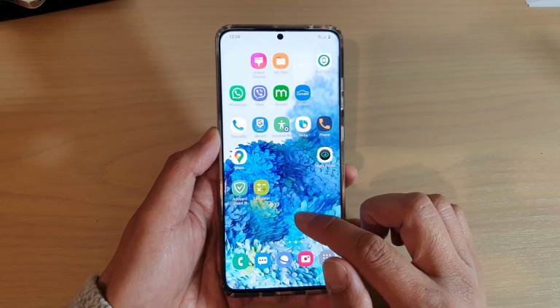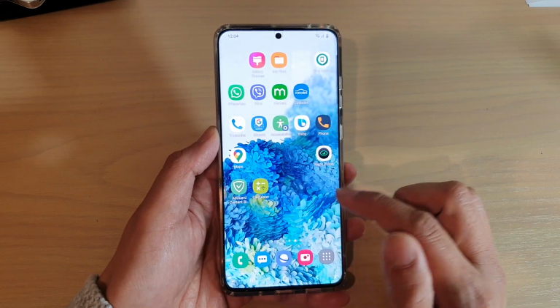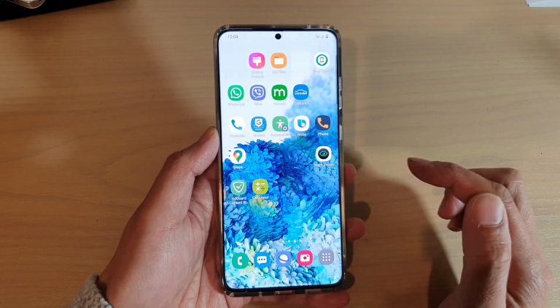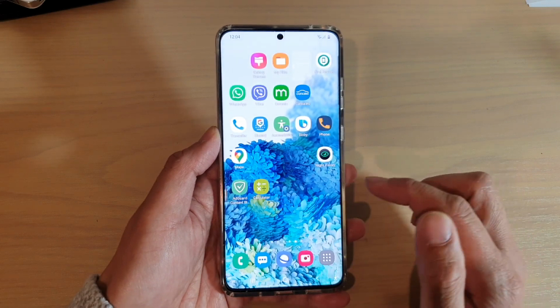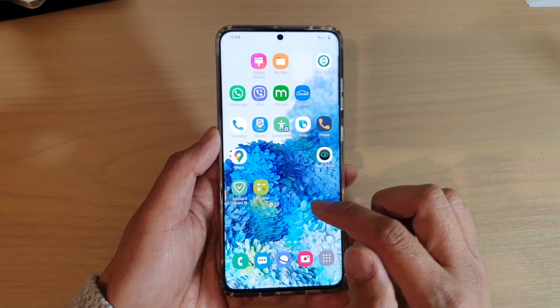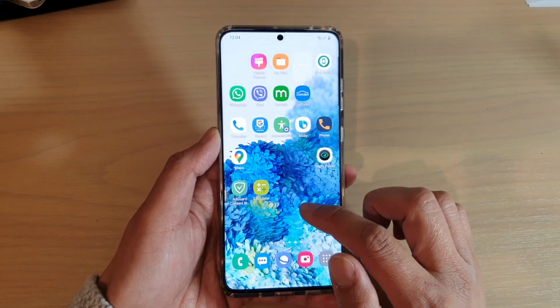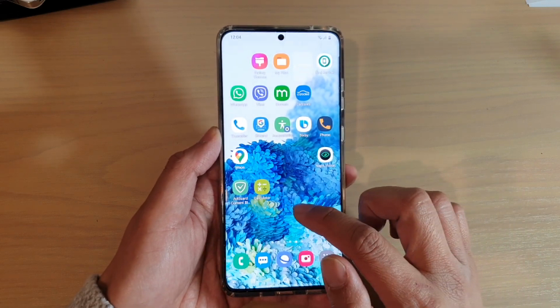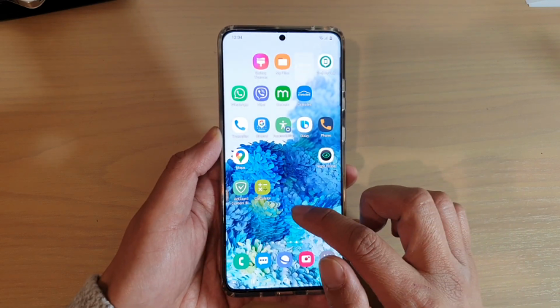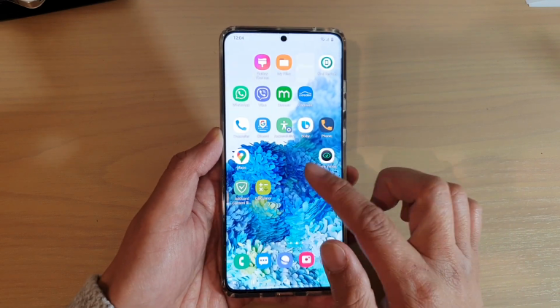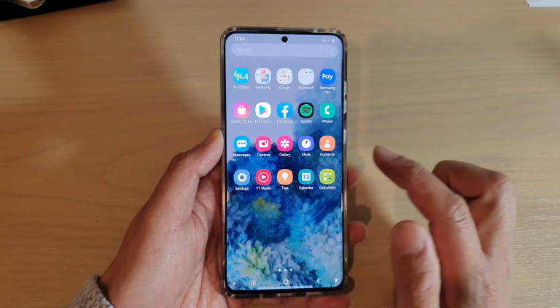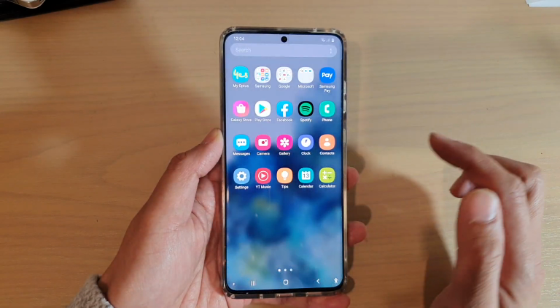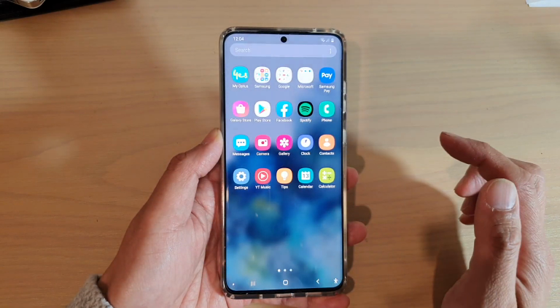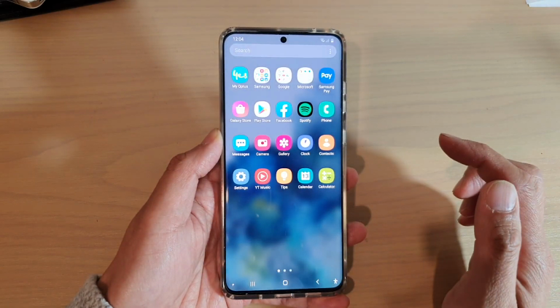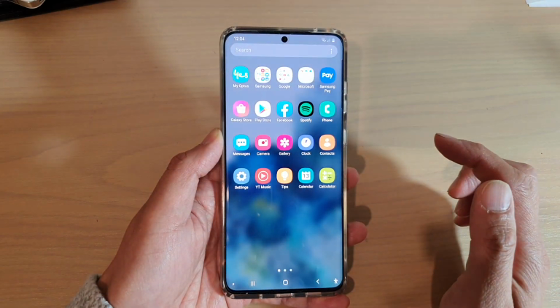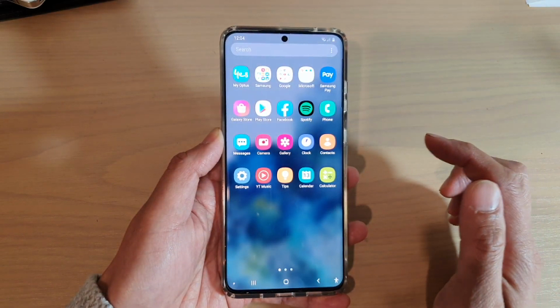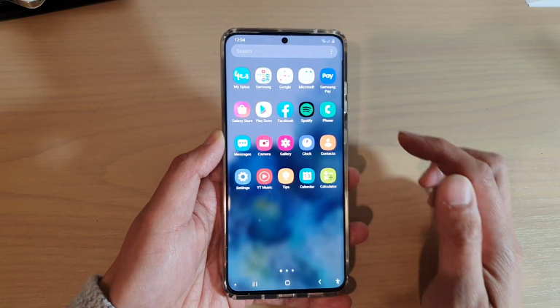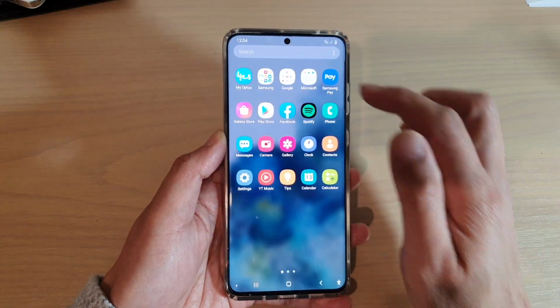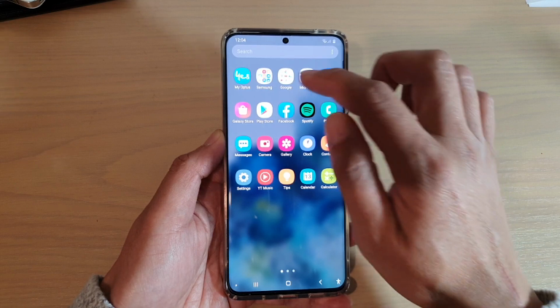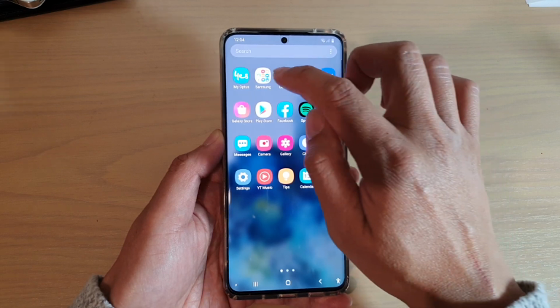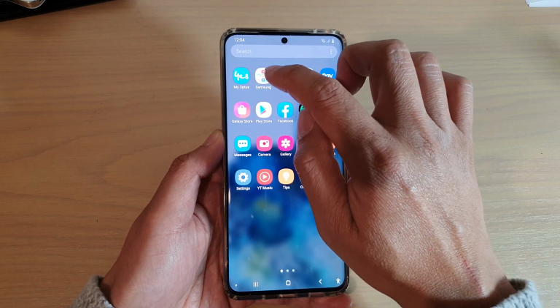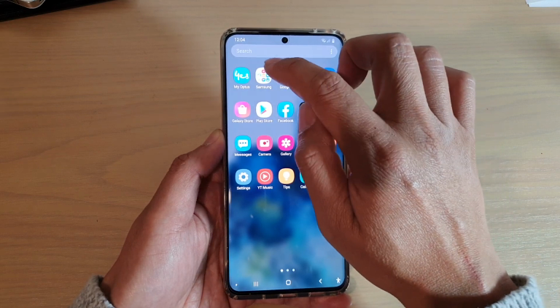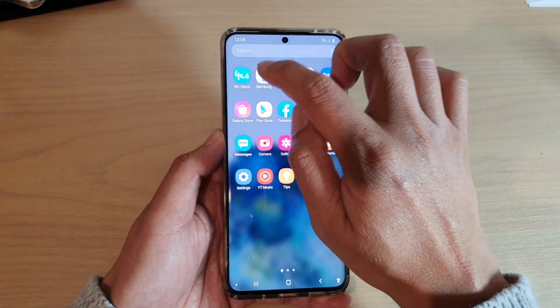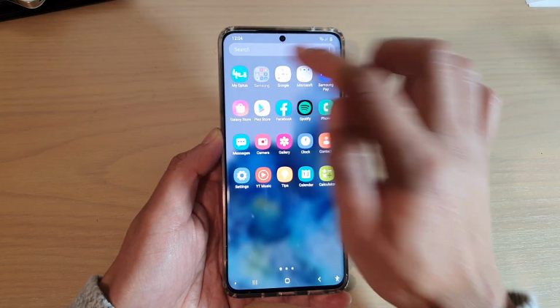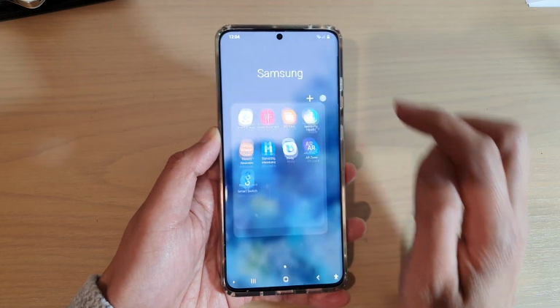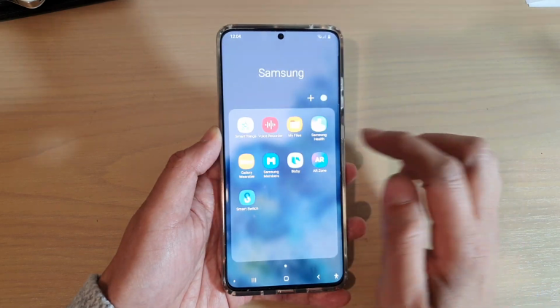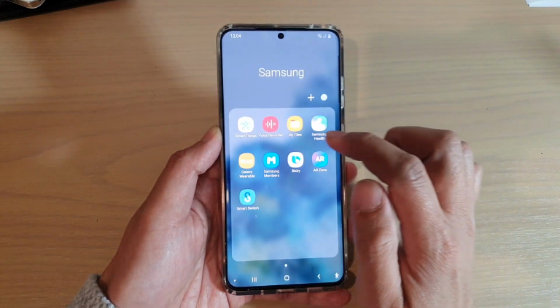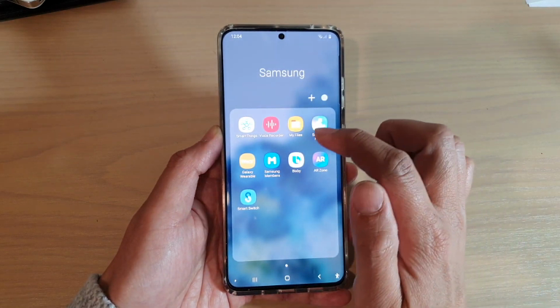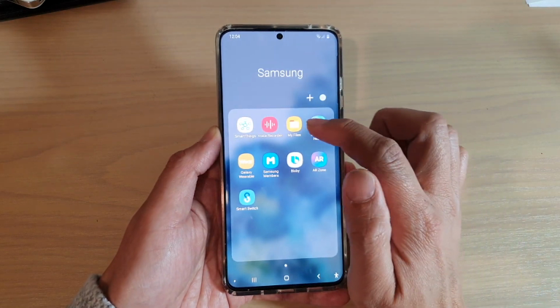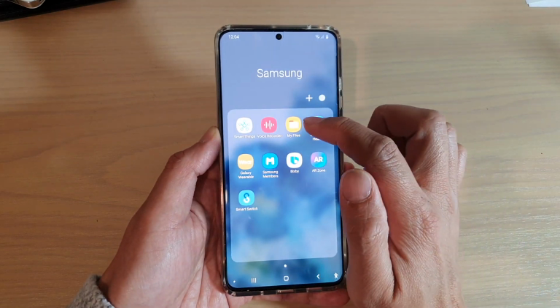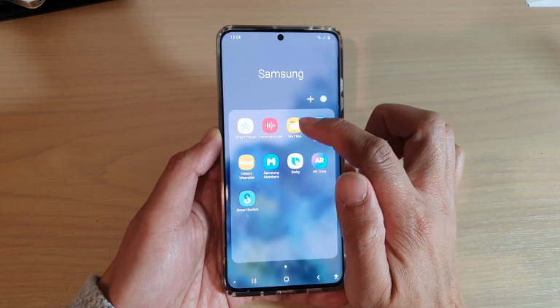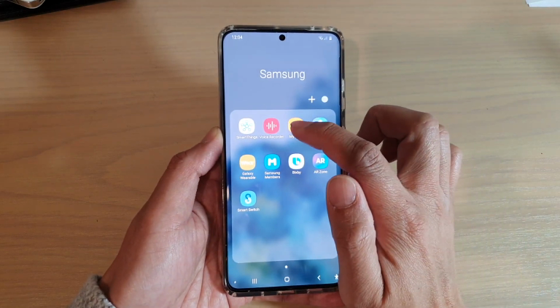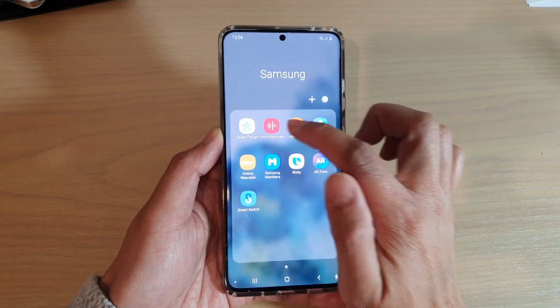From your home screen, swipe up to go into the app screen. Then we're going to tap on the Samsung folder, then tap on My Files.